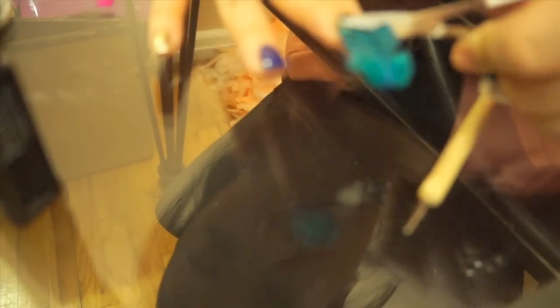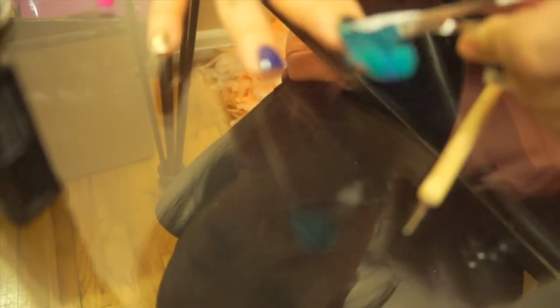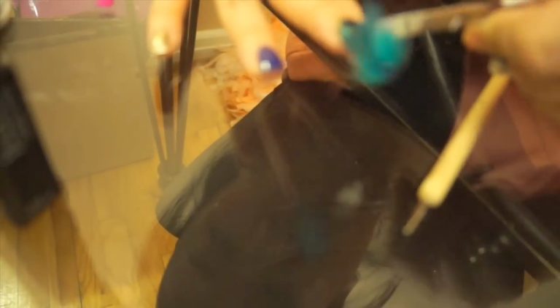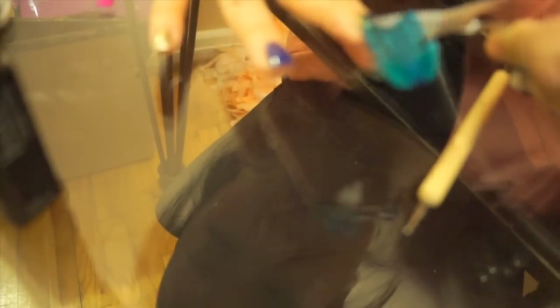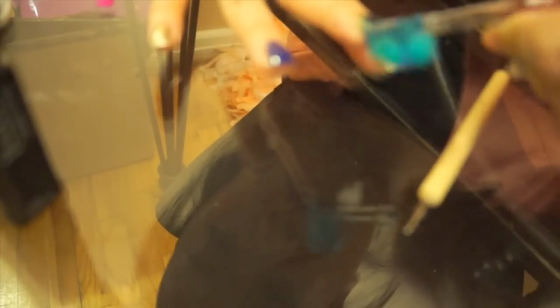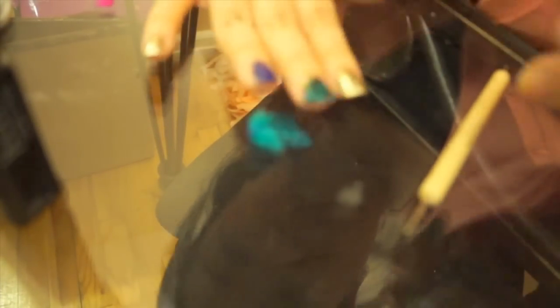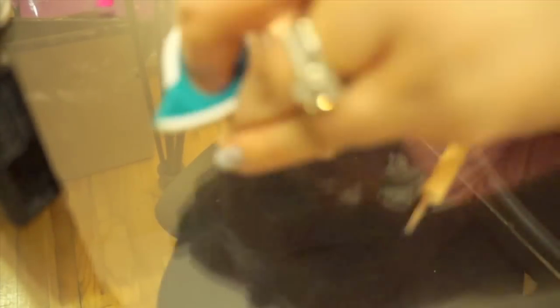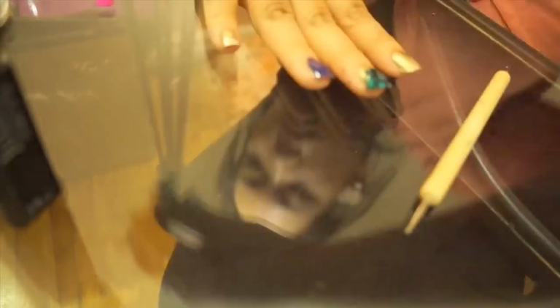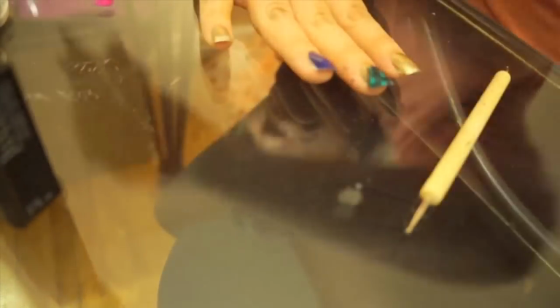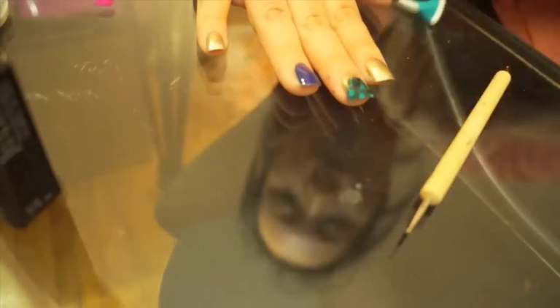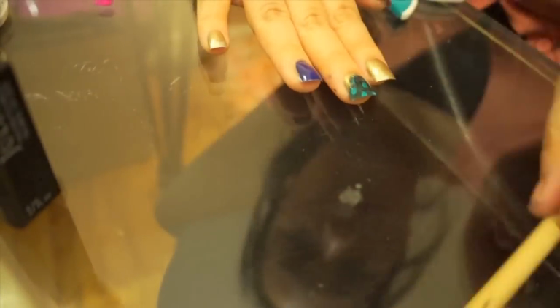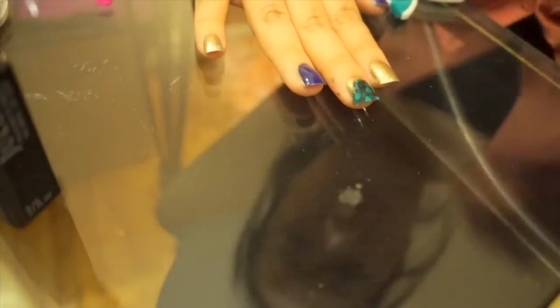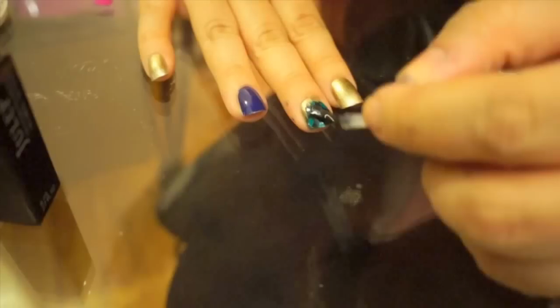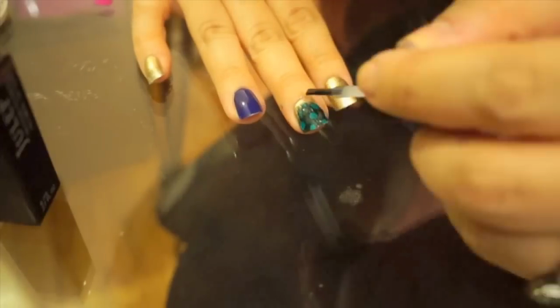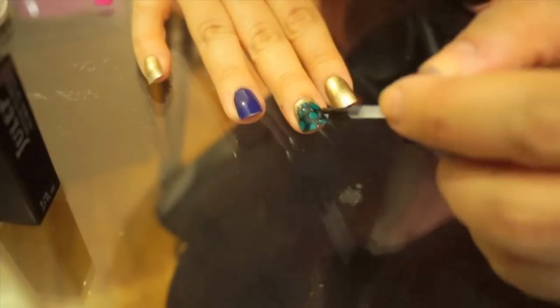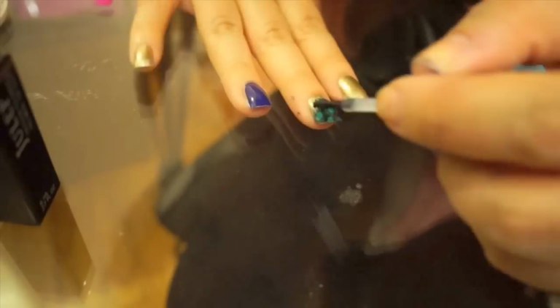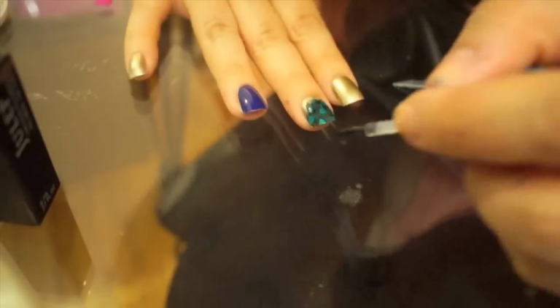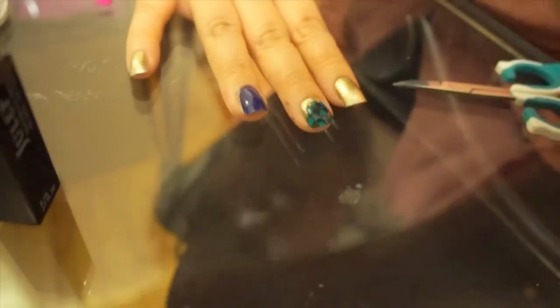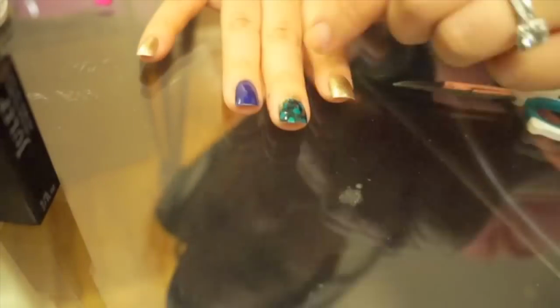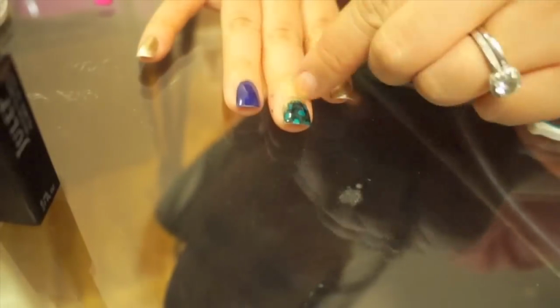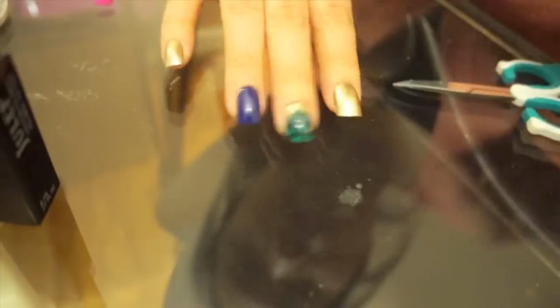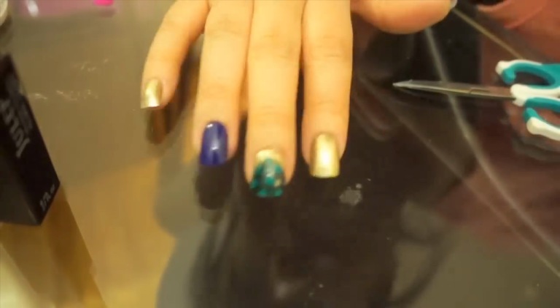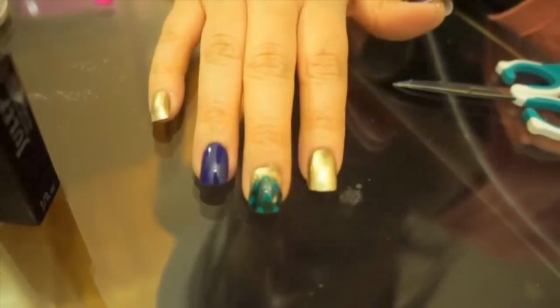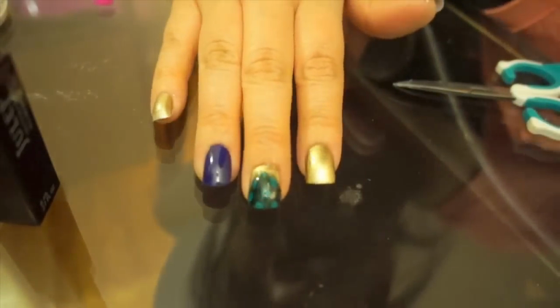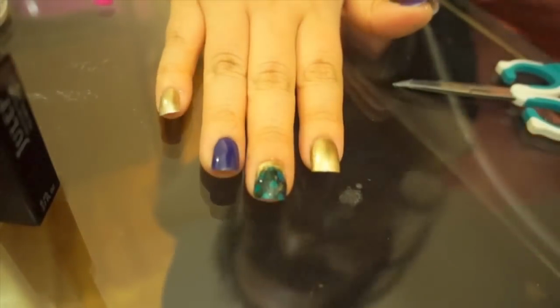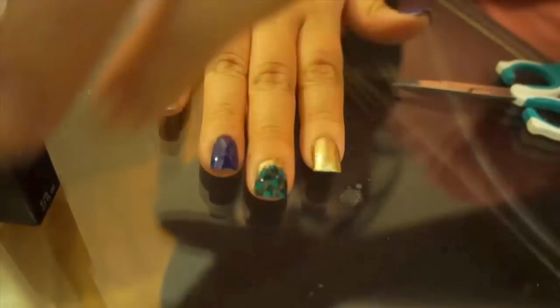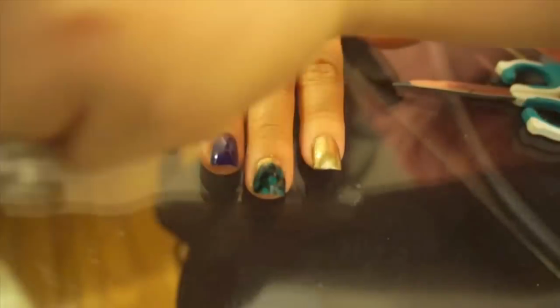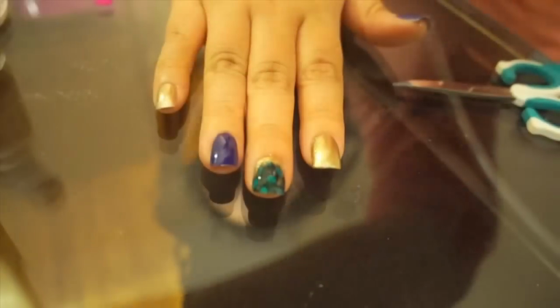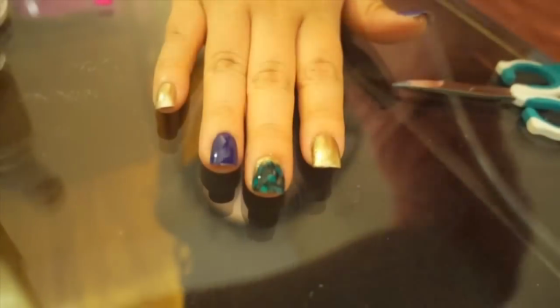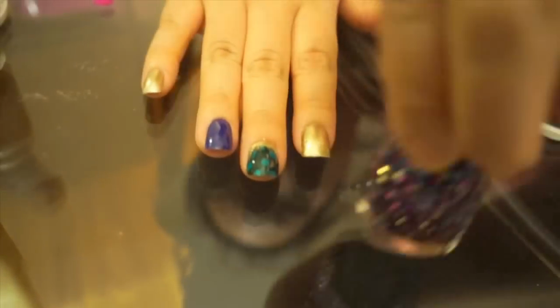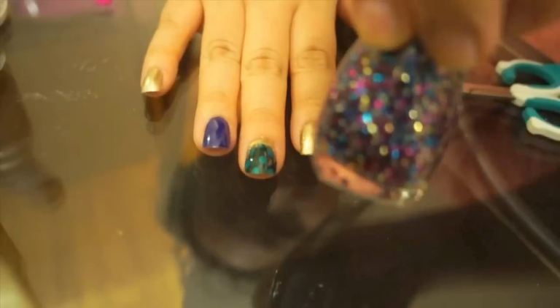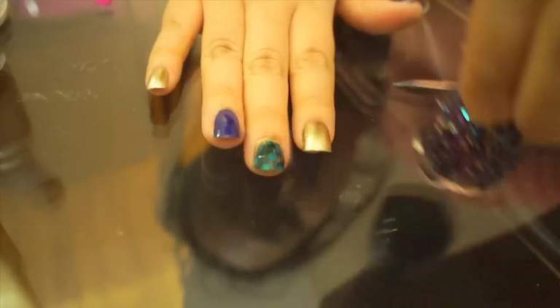You're going to cut off the excess feather that's hanging off your nail, and then you're going to put a final layer of top coat on it.